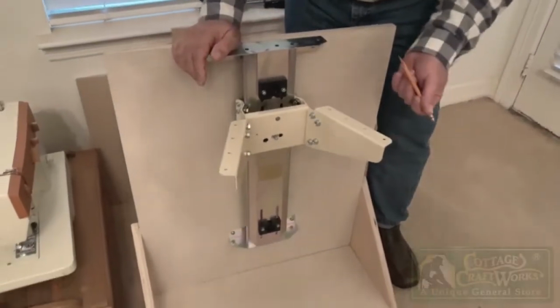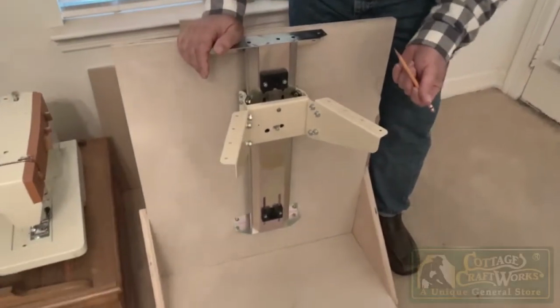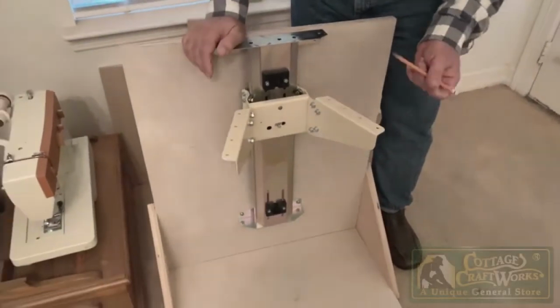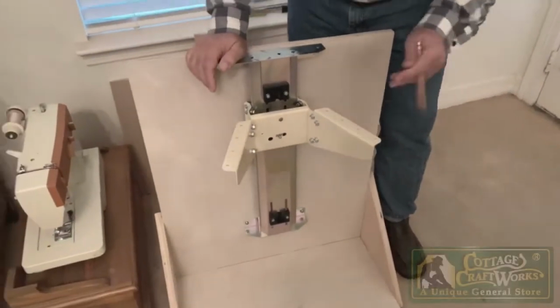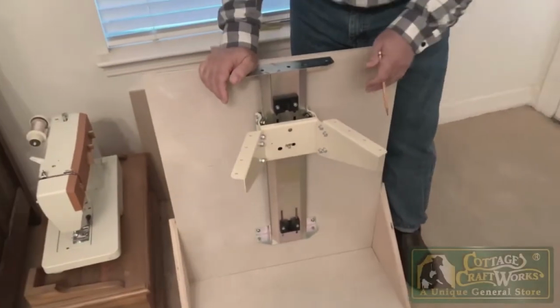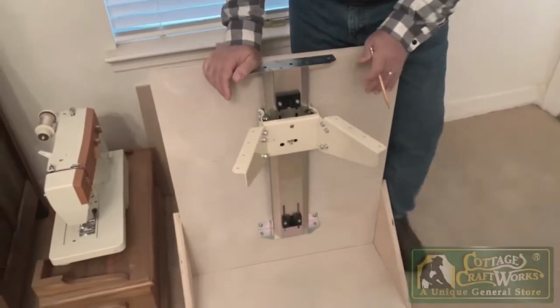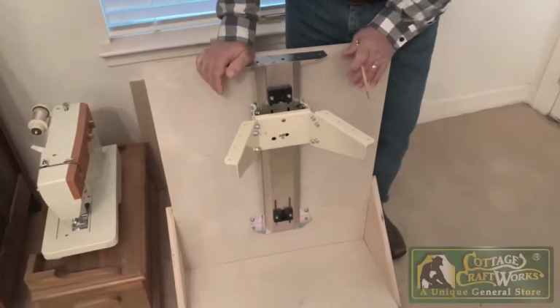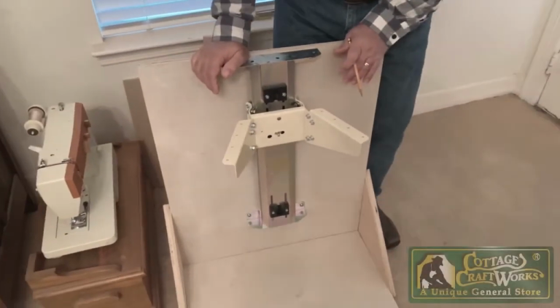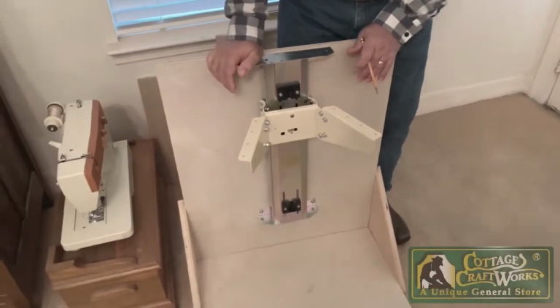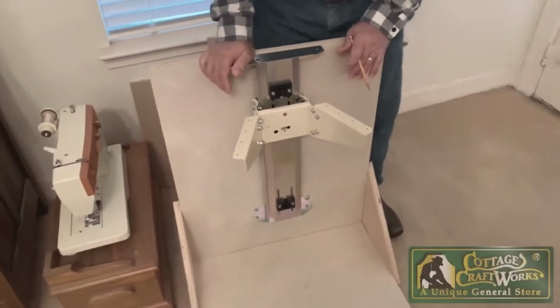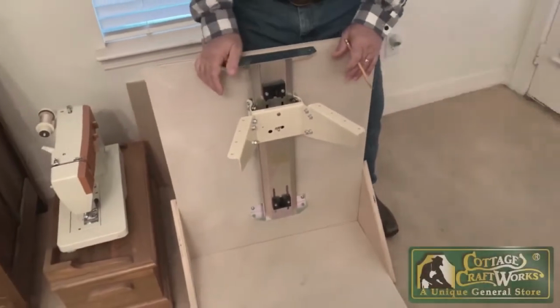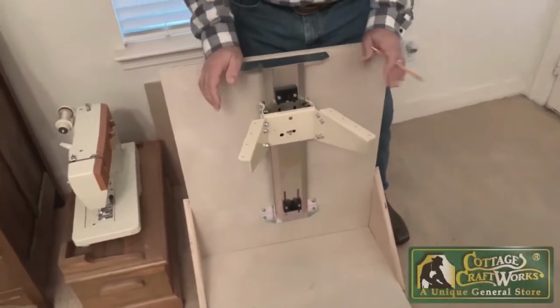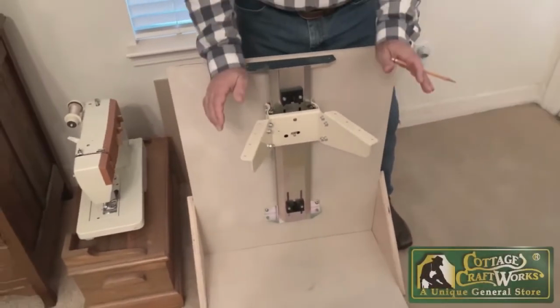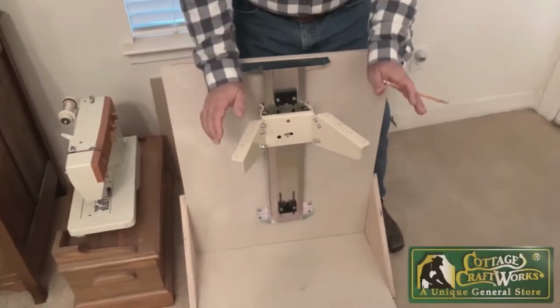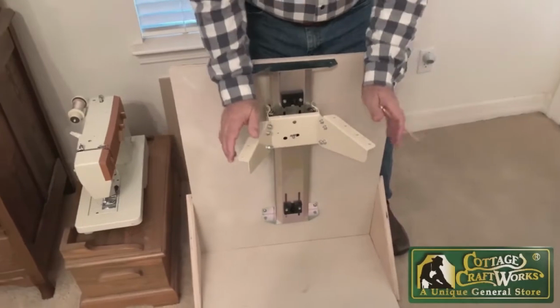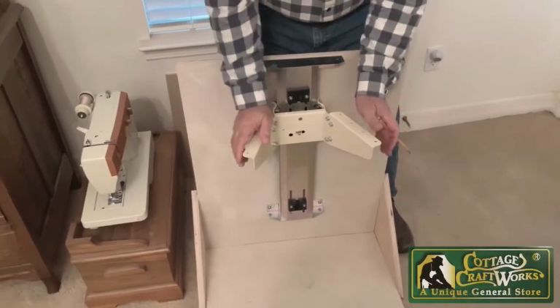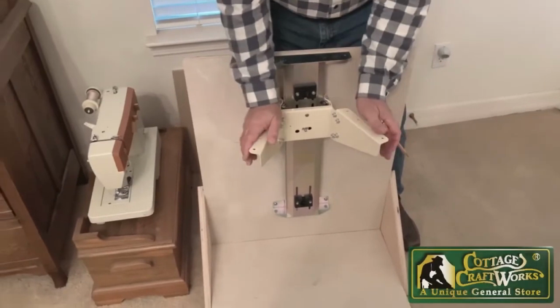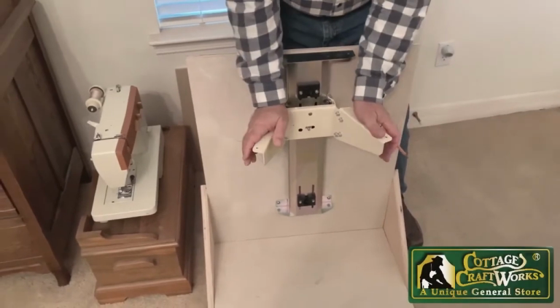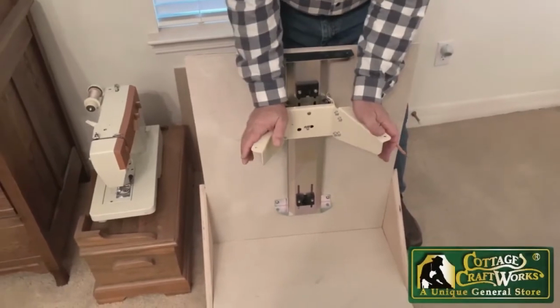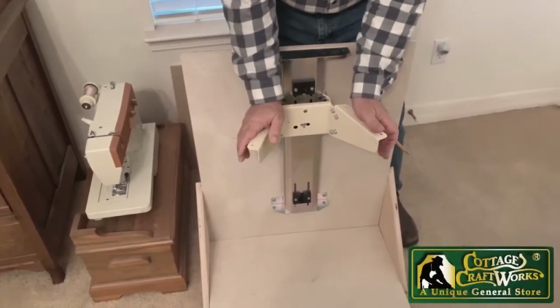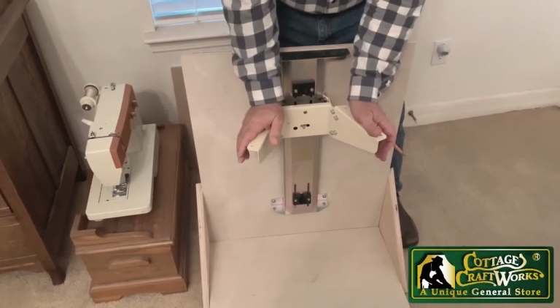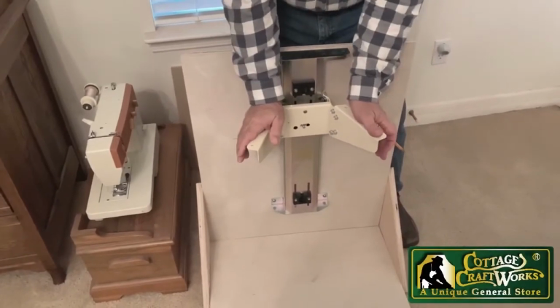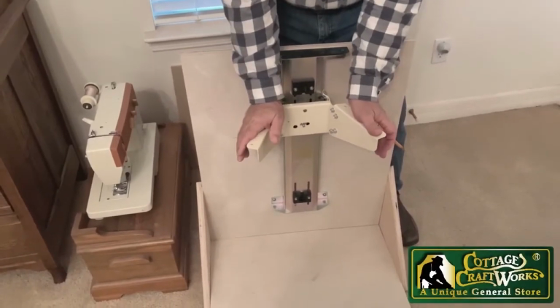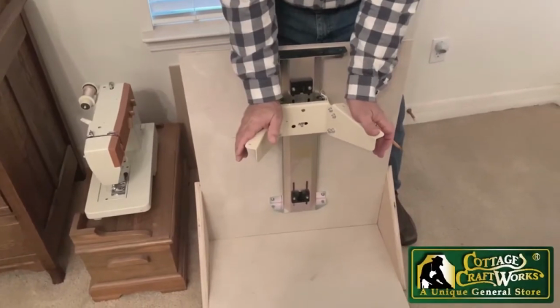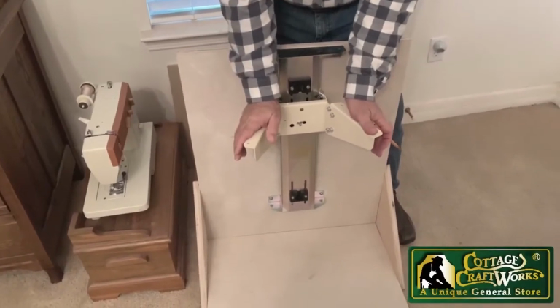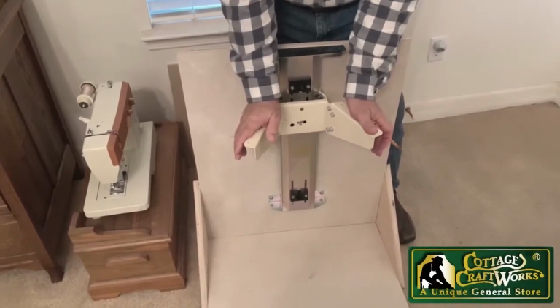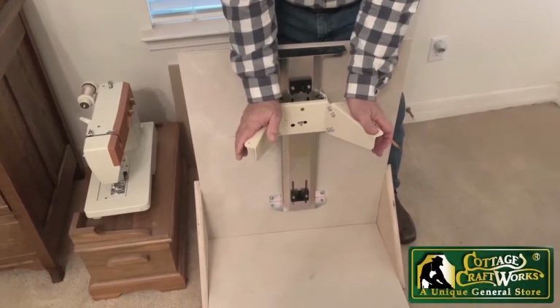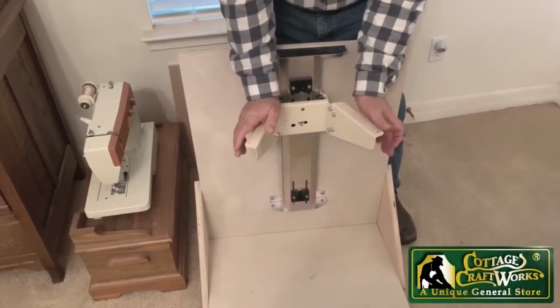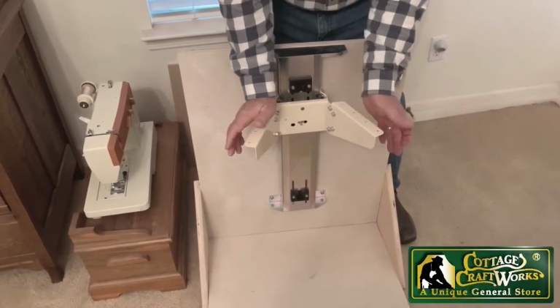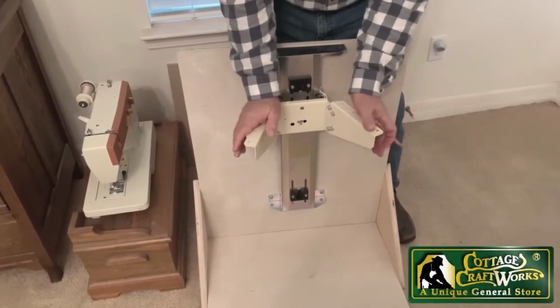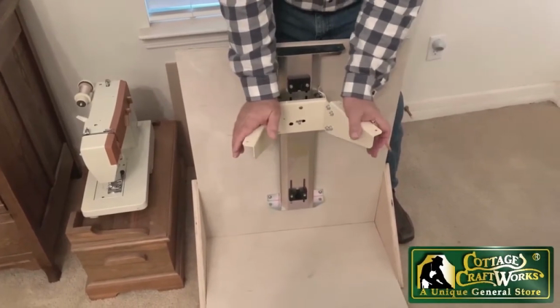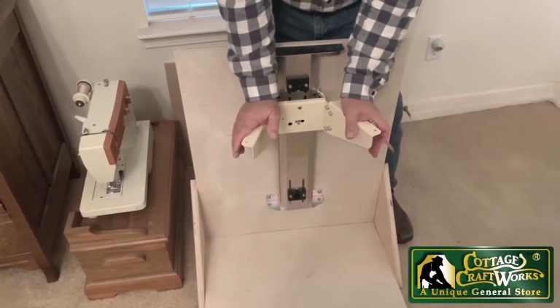This lift releases with kind of a double tap, which is what we call it.